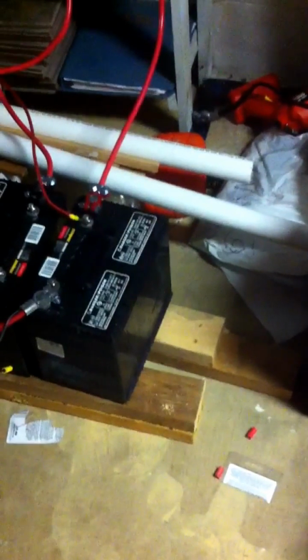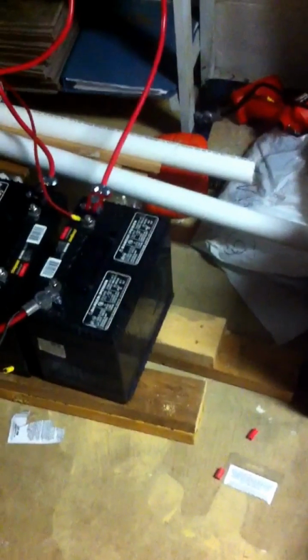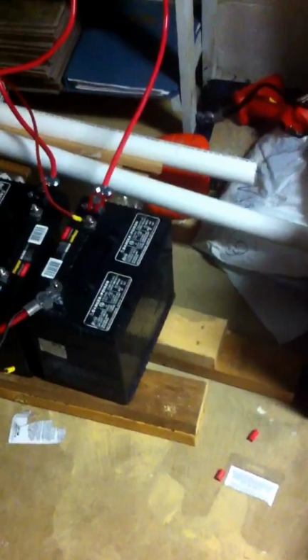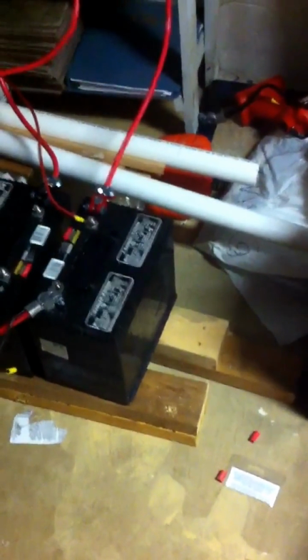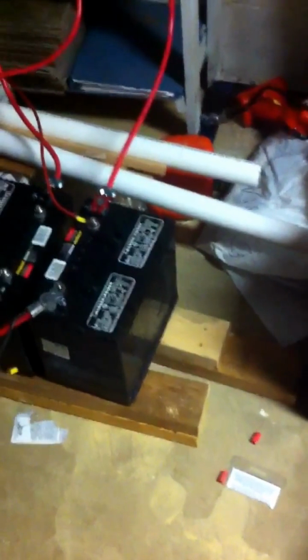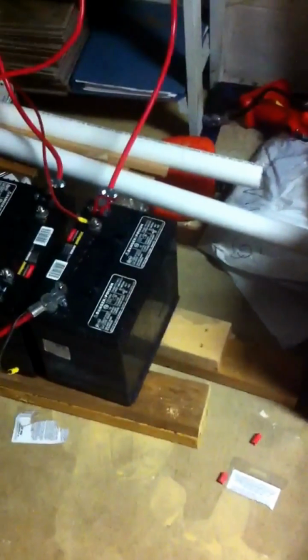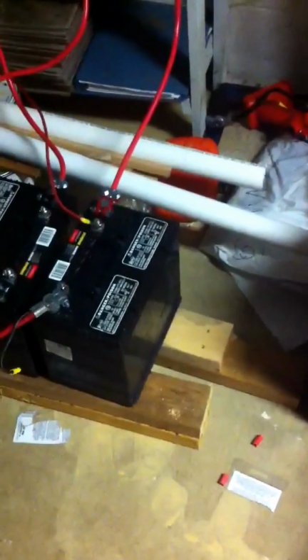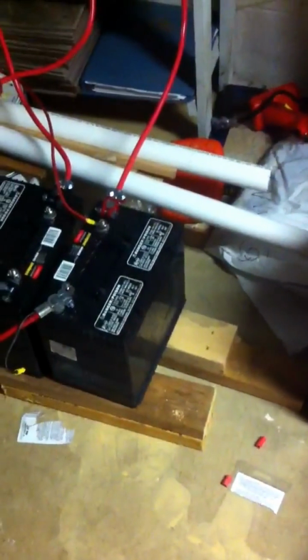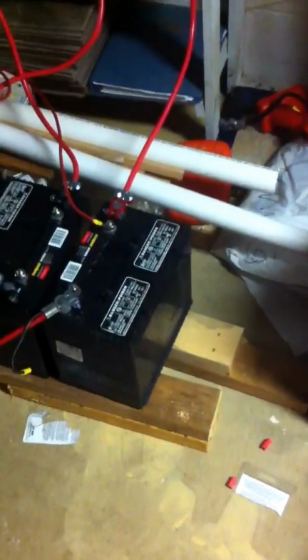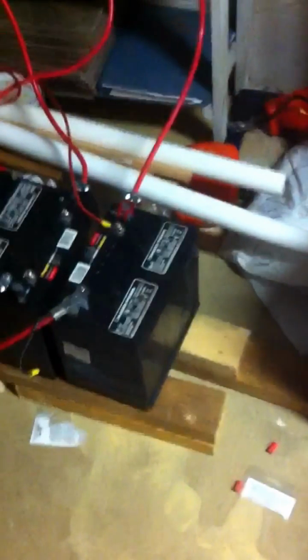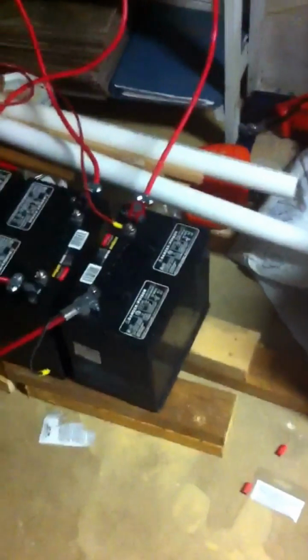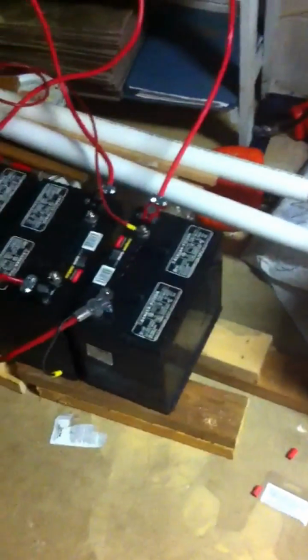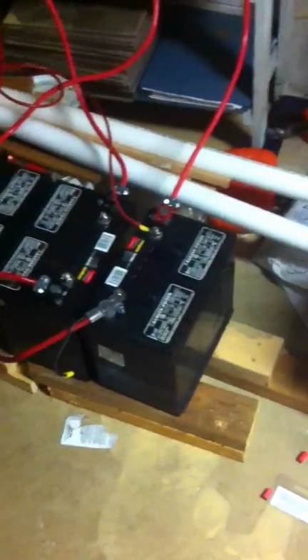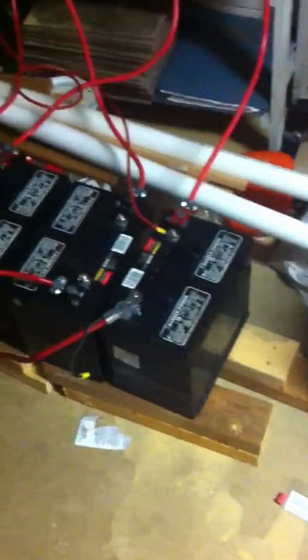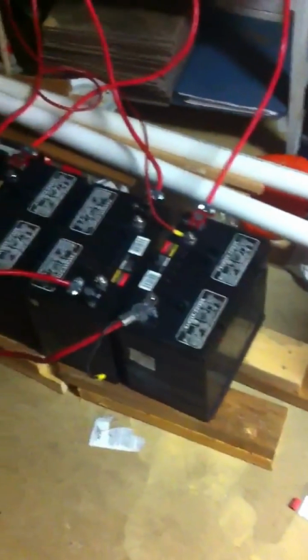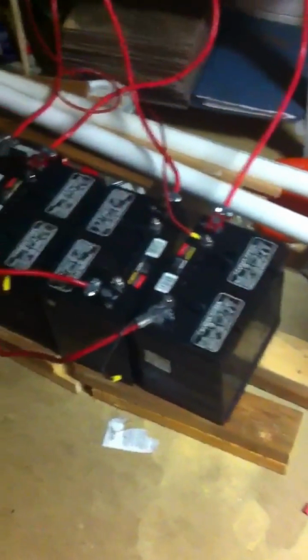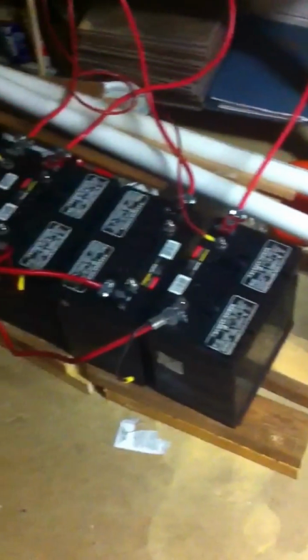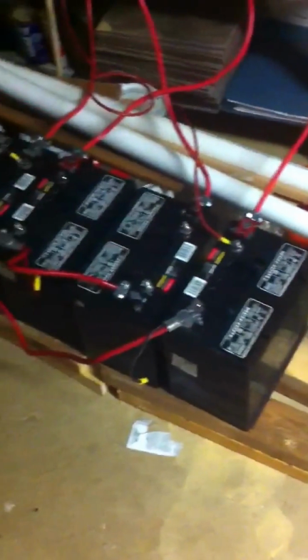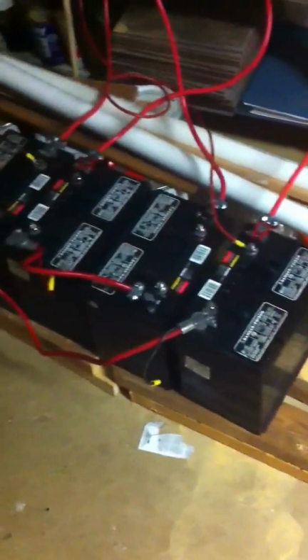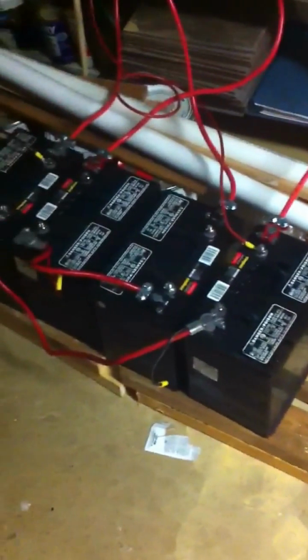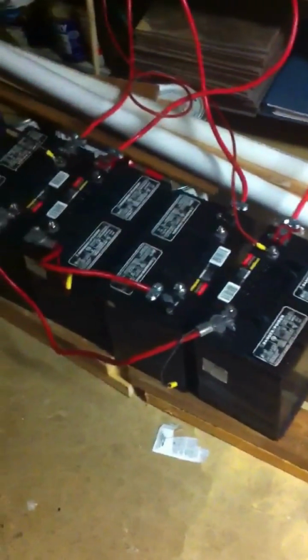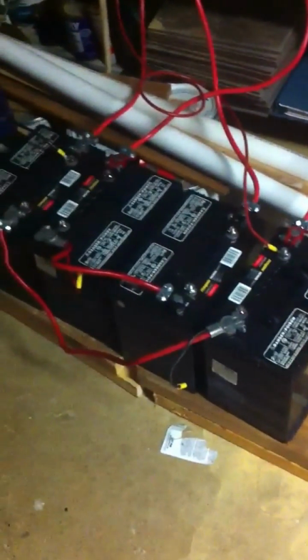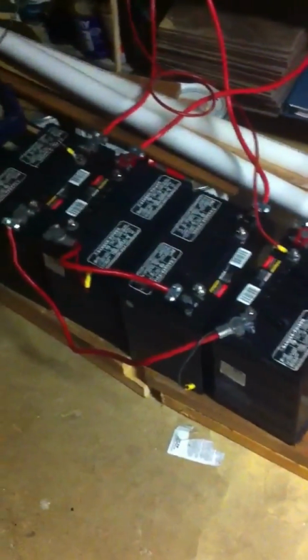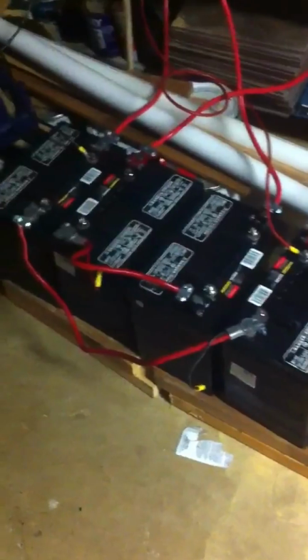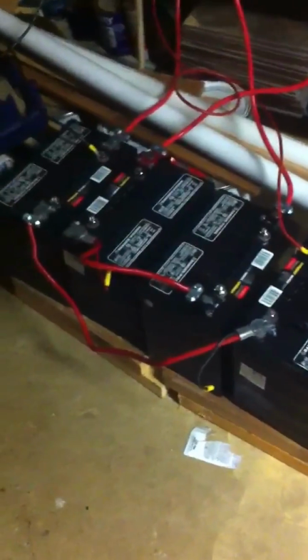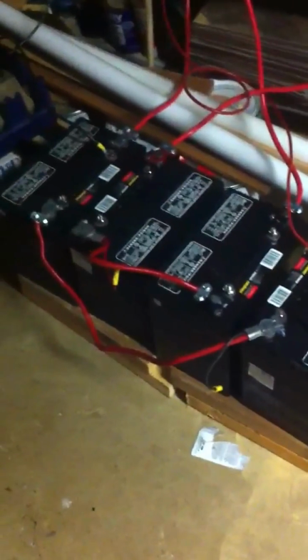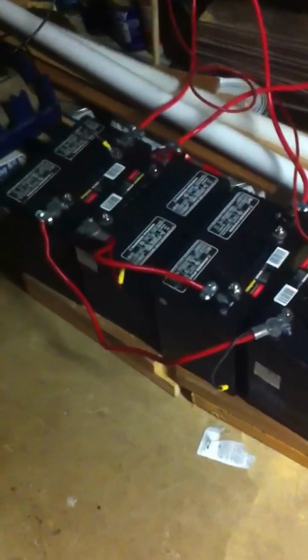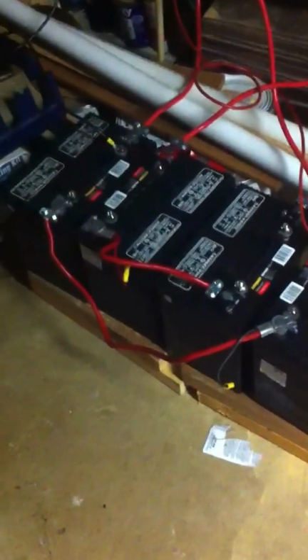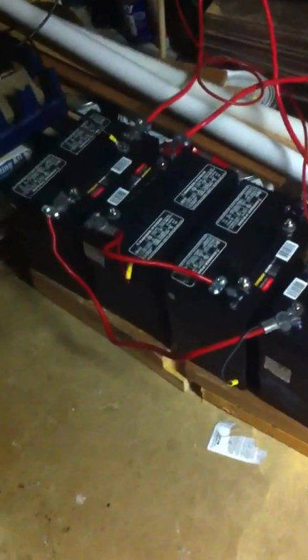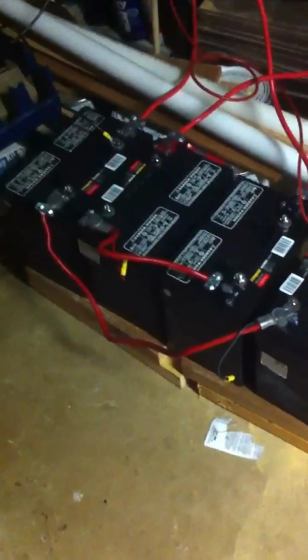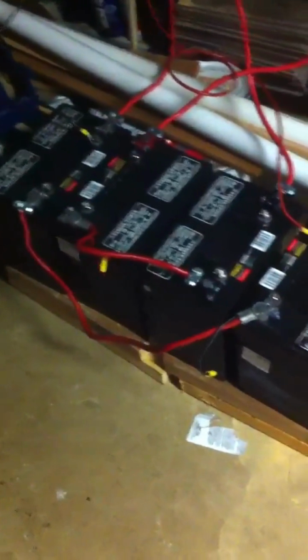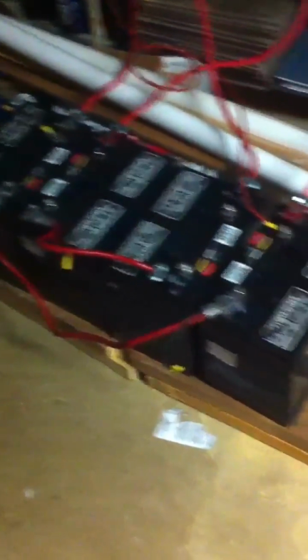This is my off-grid solar panel system — without the panels, they're outside.